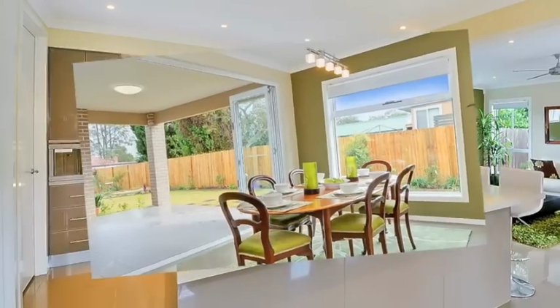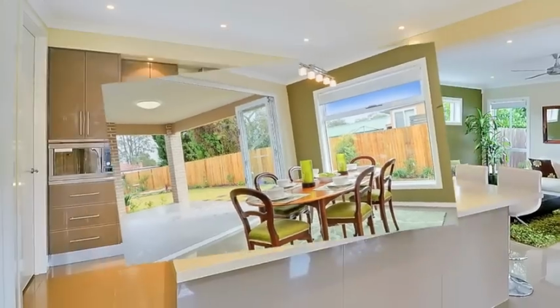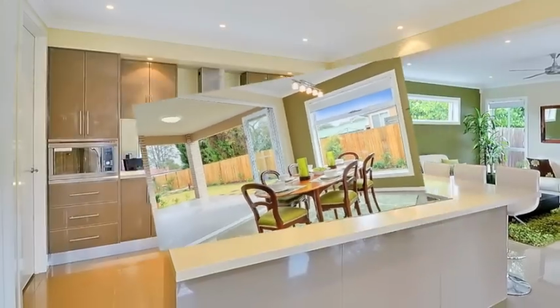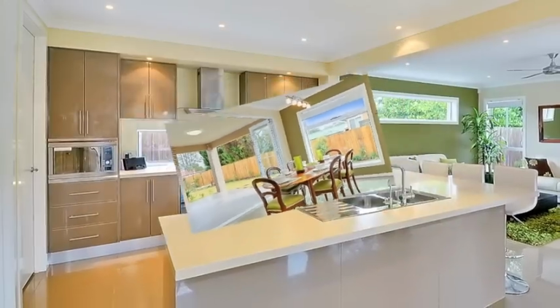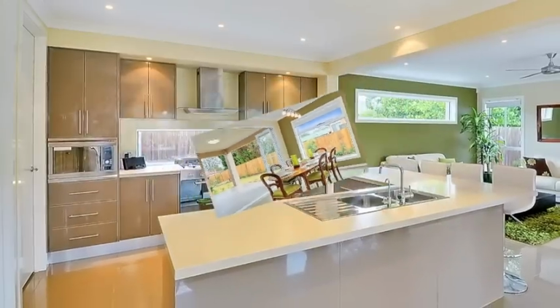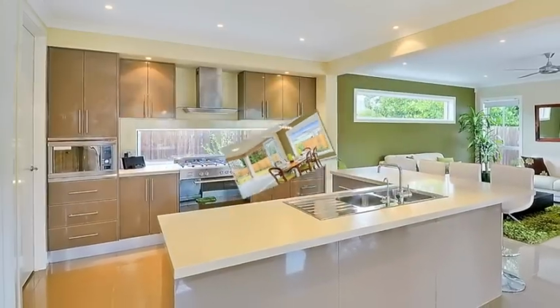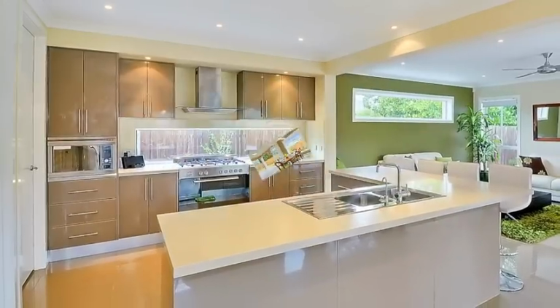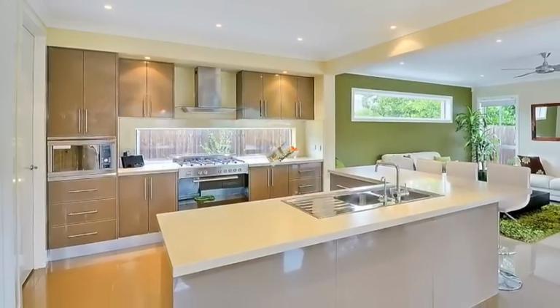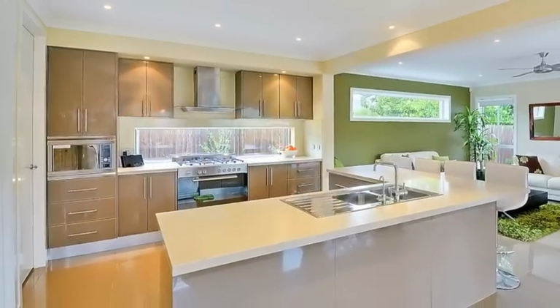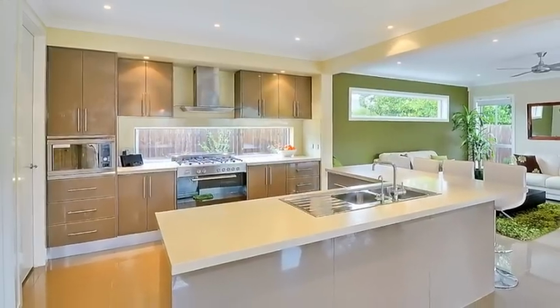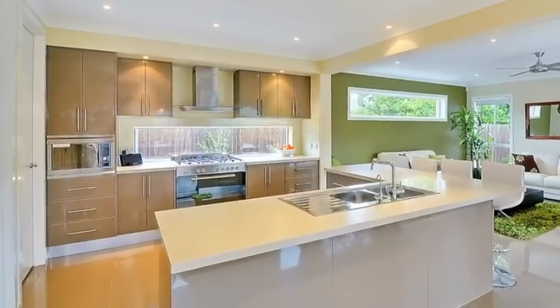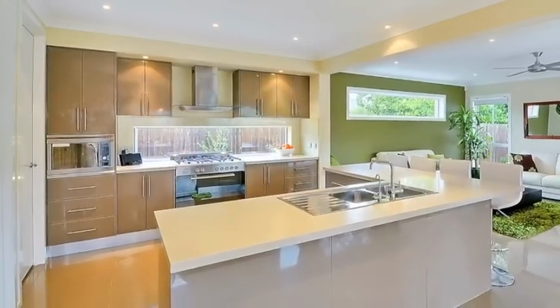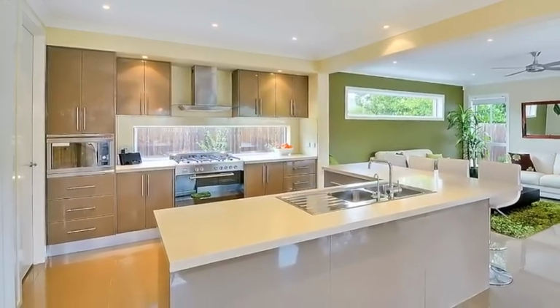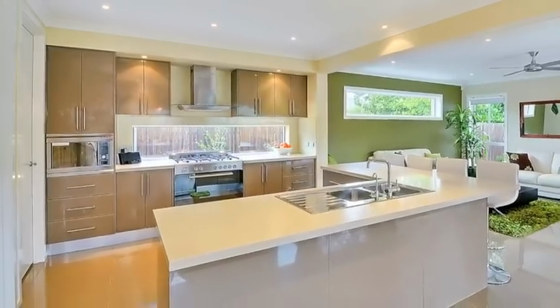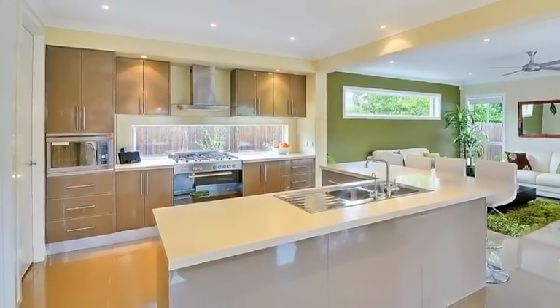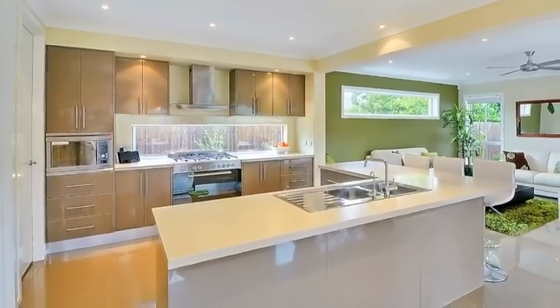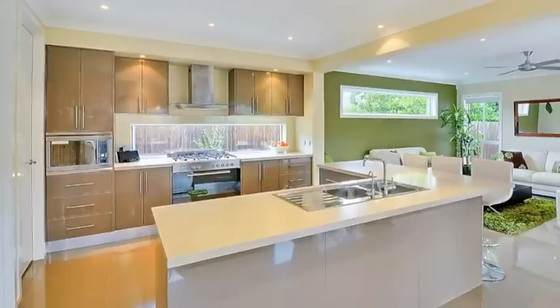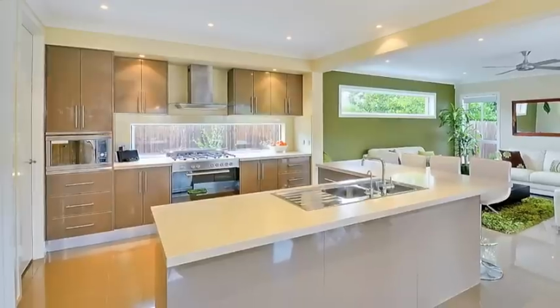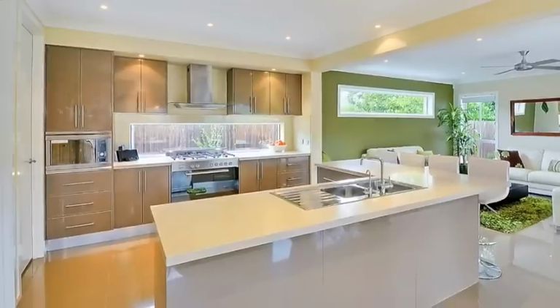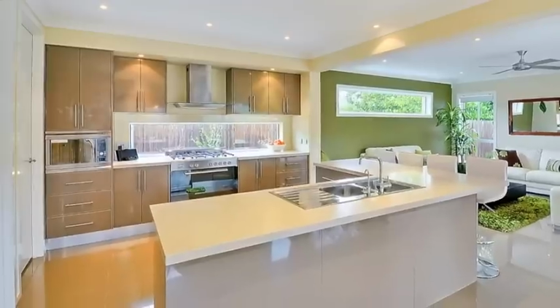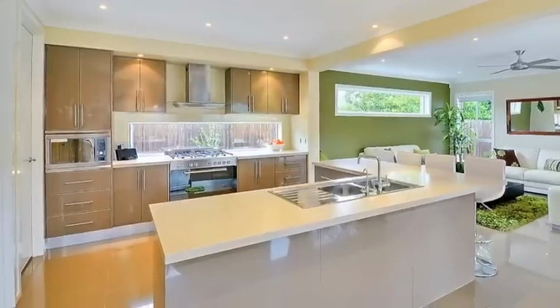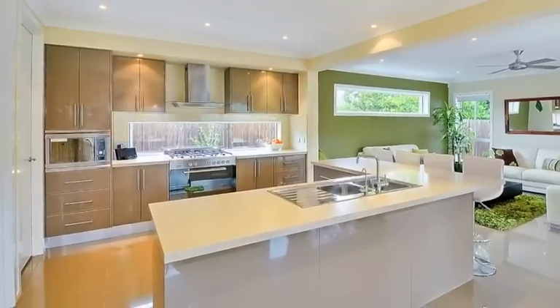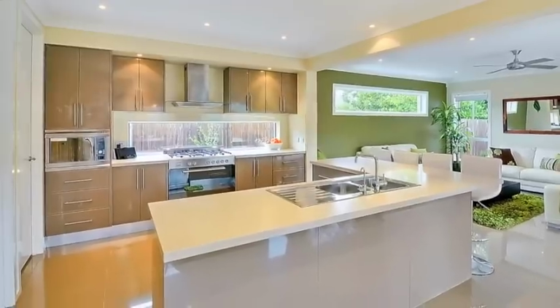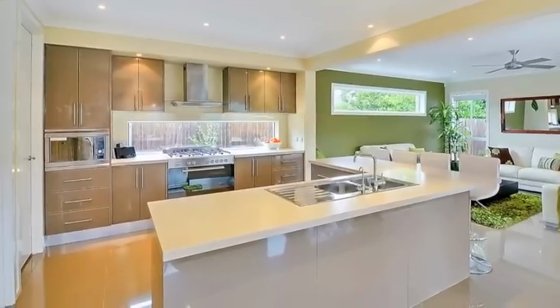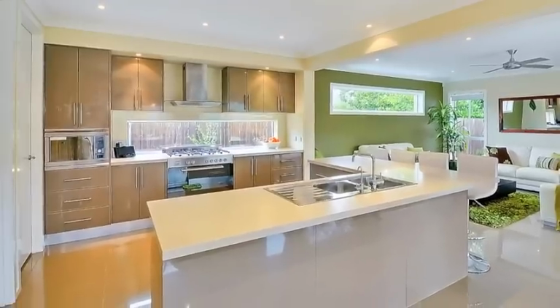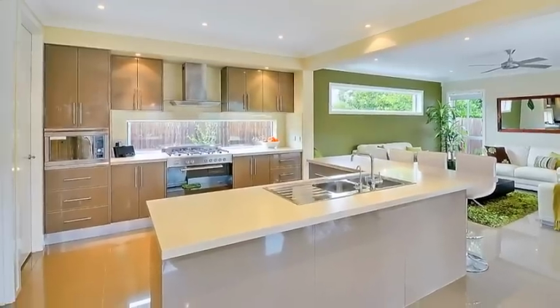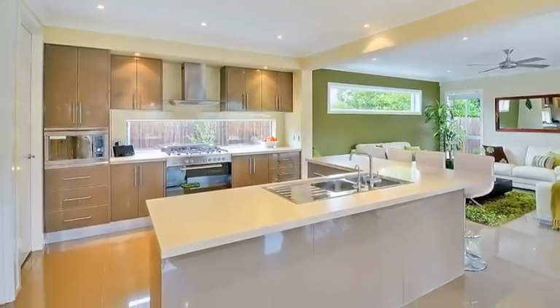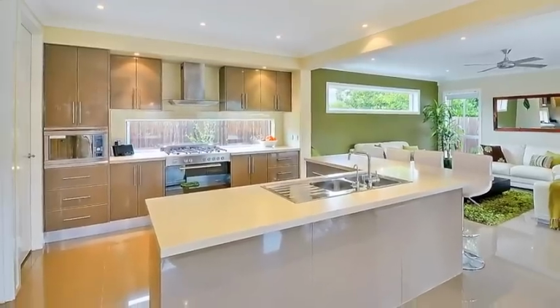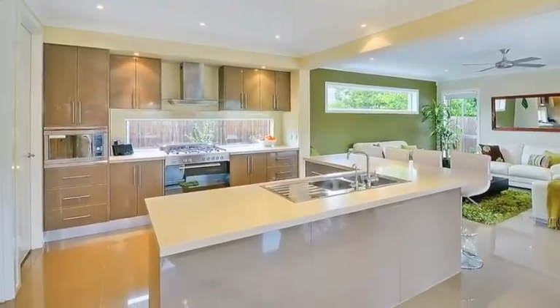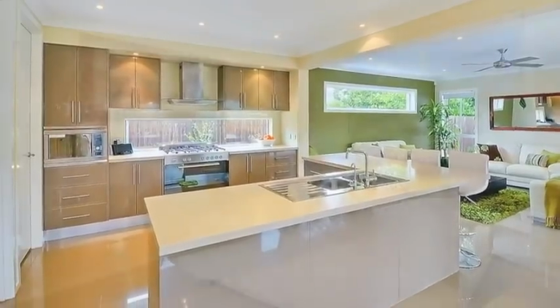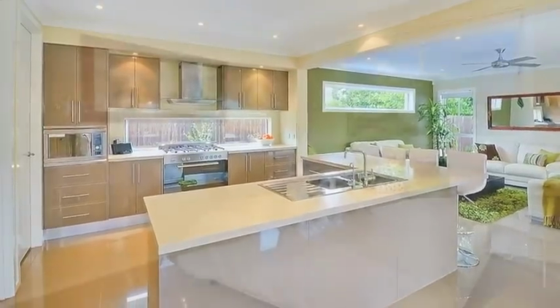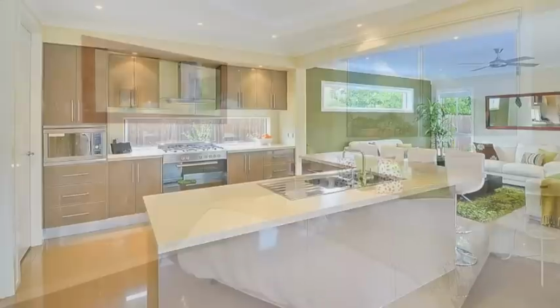The sleek kitchen, the focal point of the home, serves up stainless steel gas appliances and range hood, complete with breakfast bar.